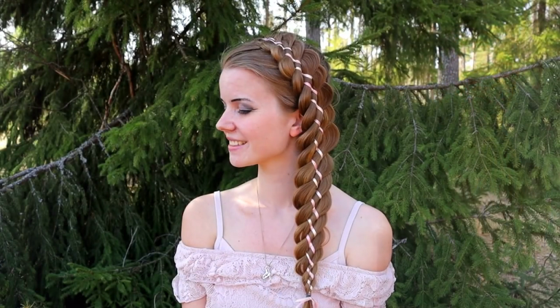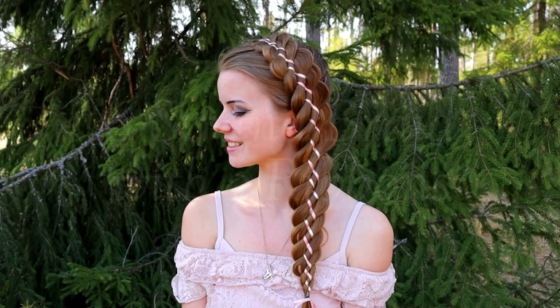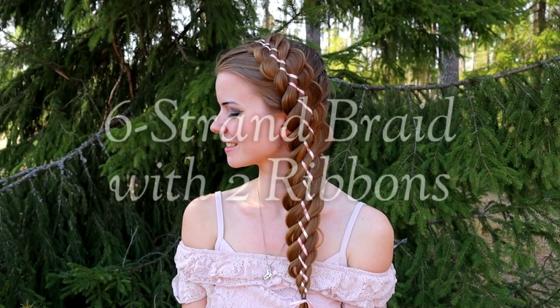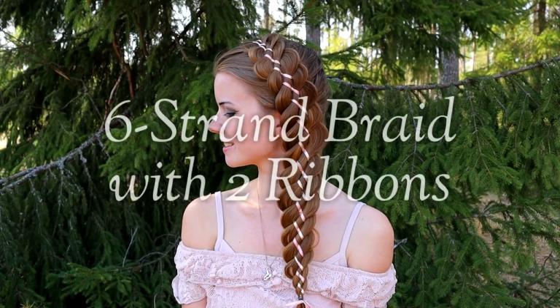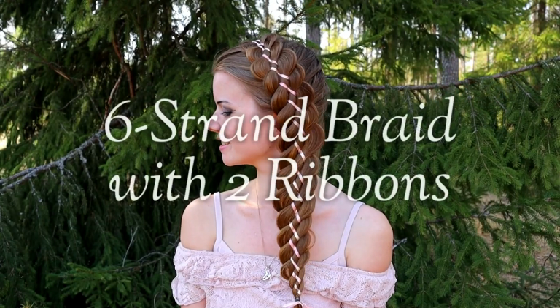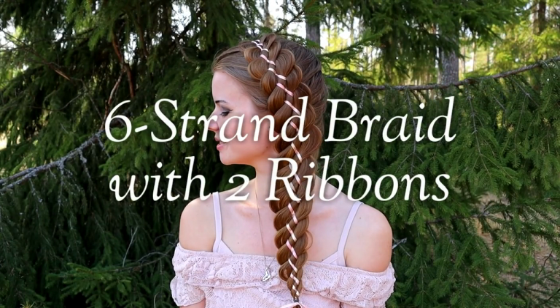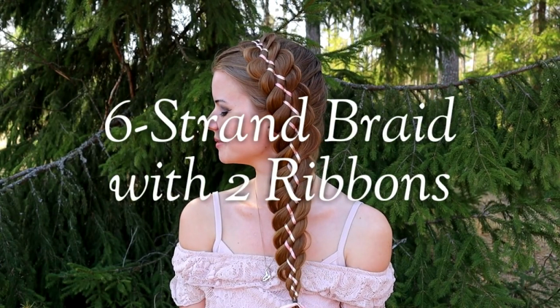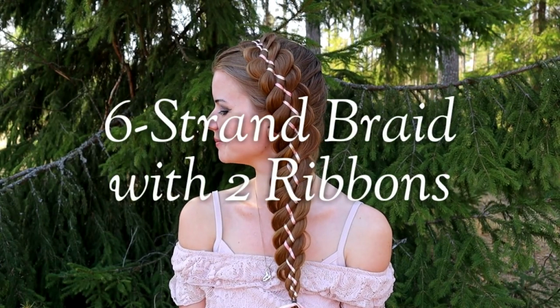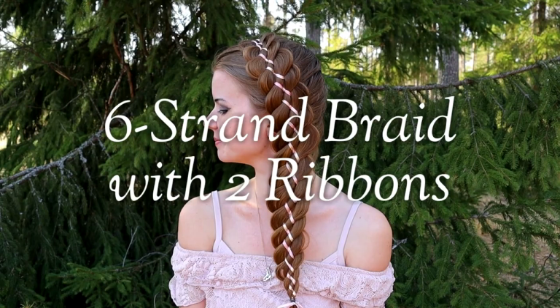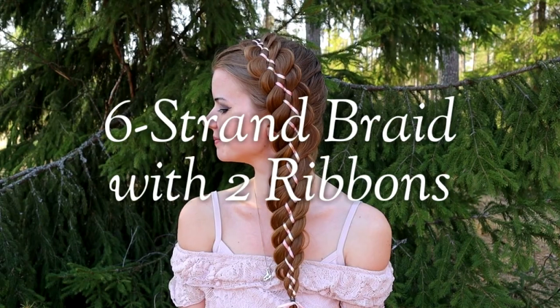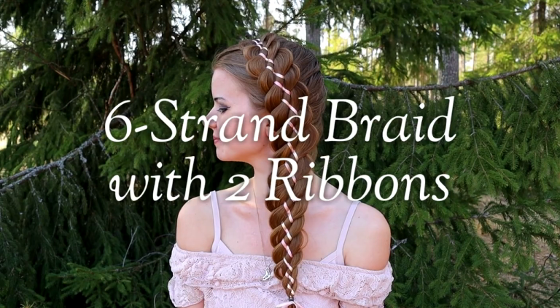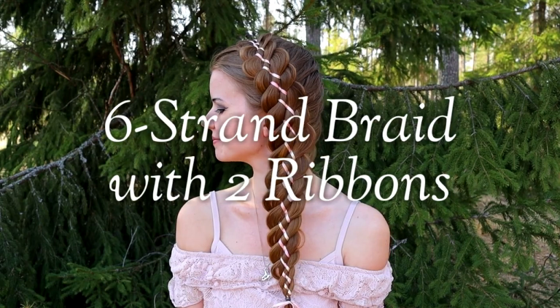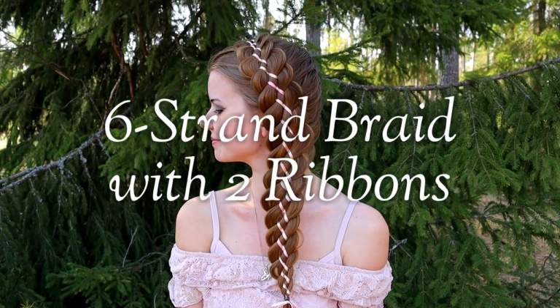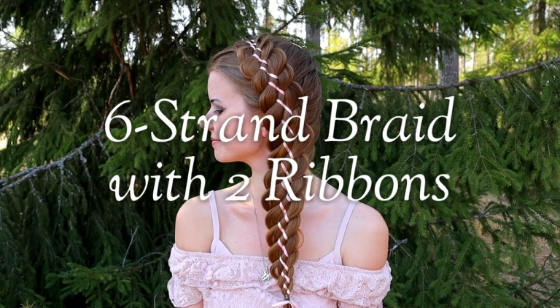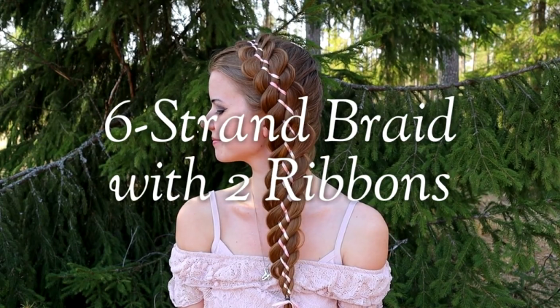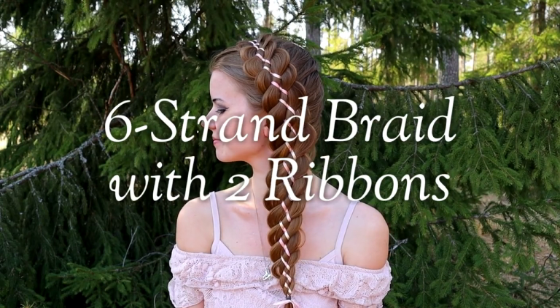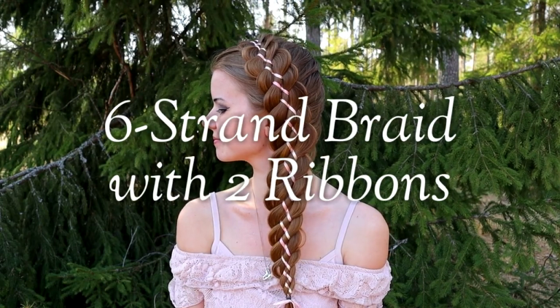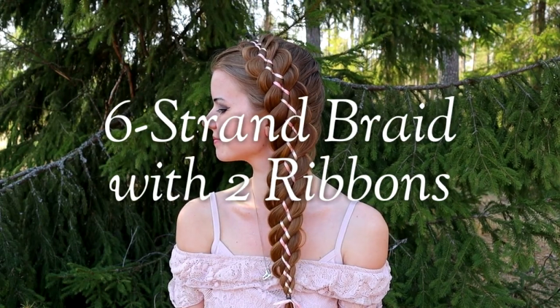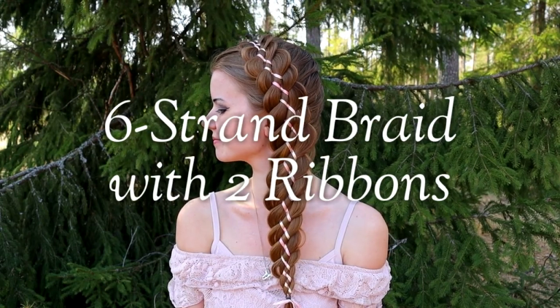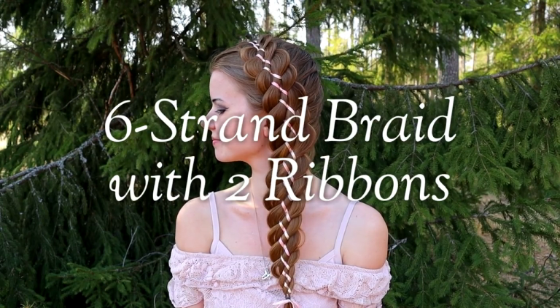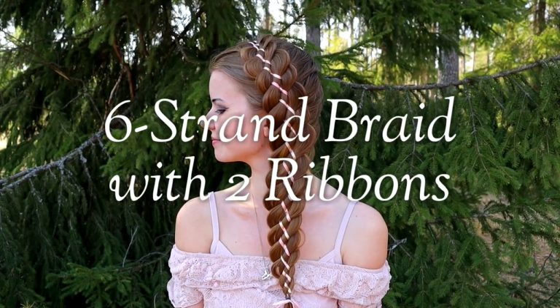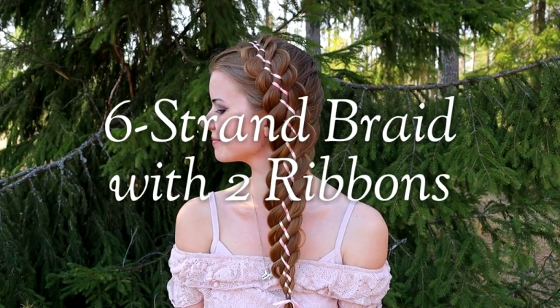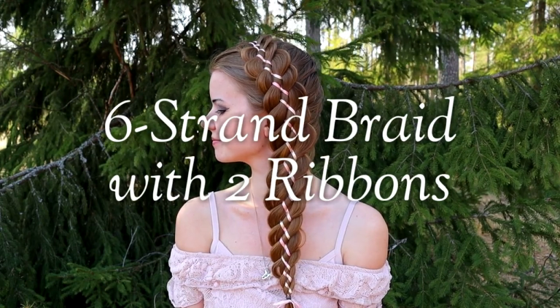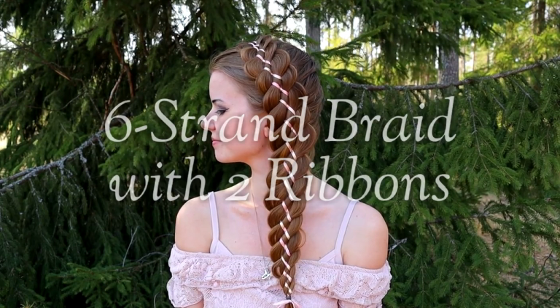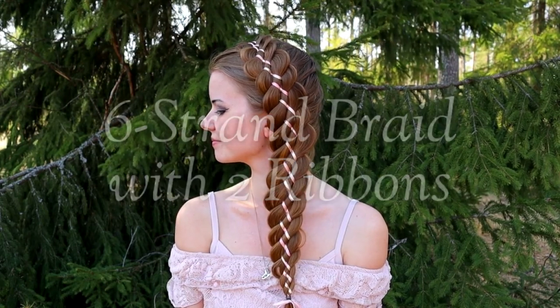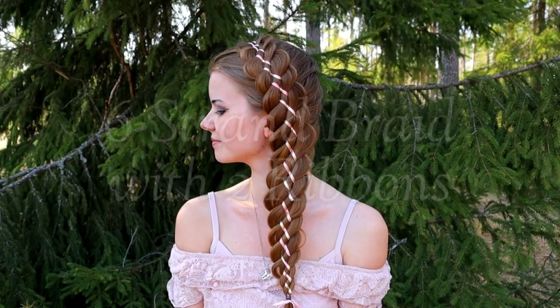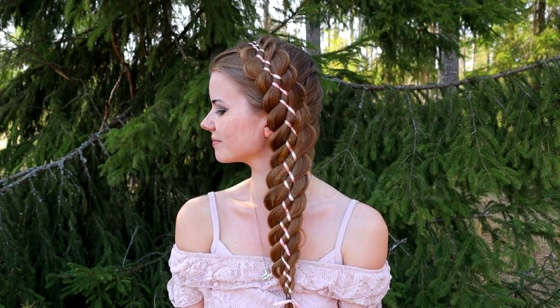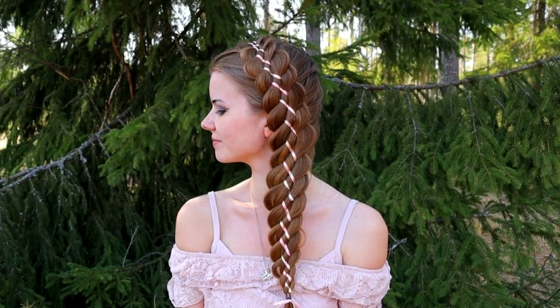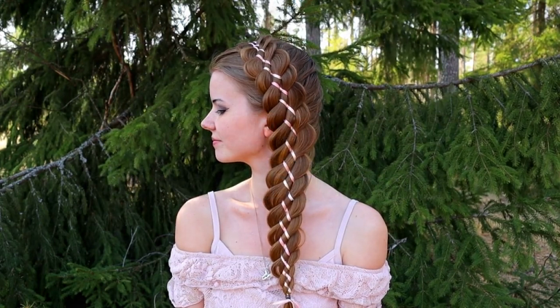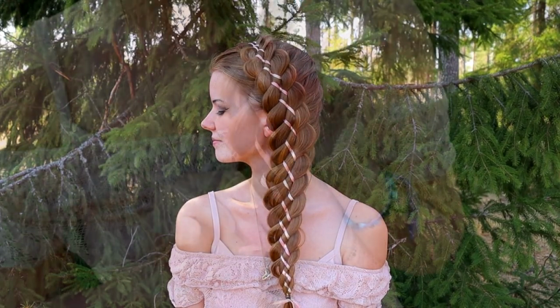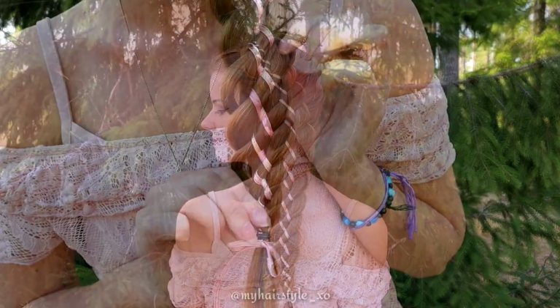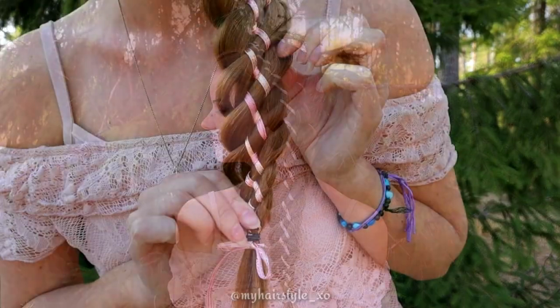In this video I will show you how to create a six strand braid with two ribbons.